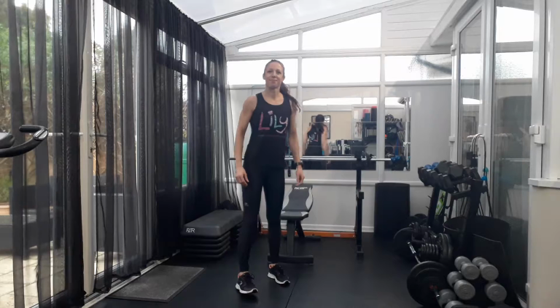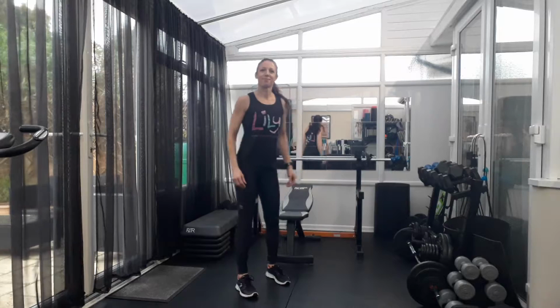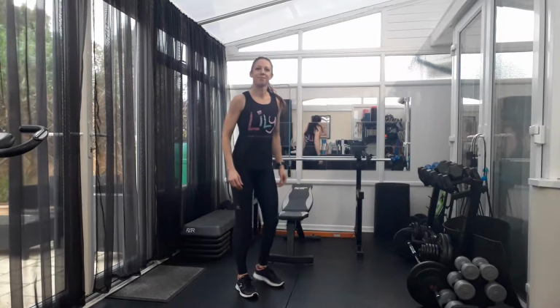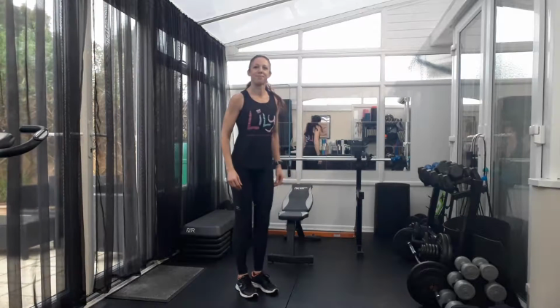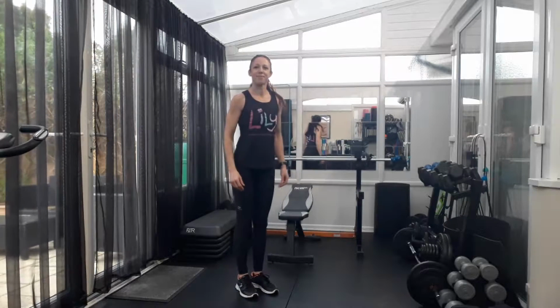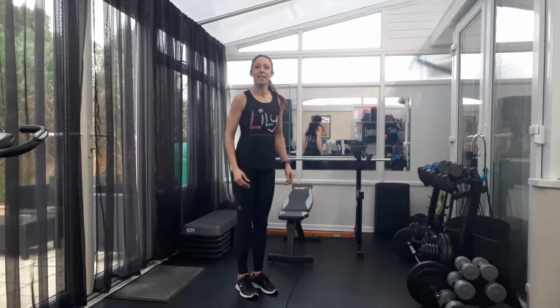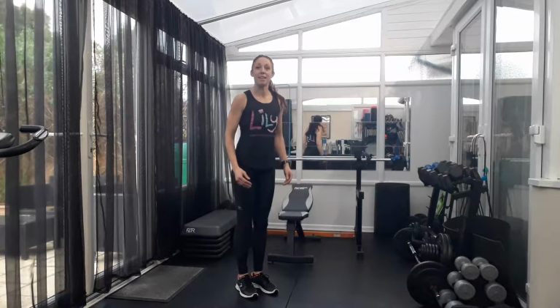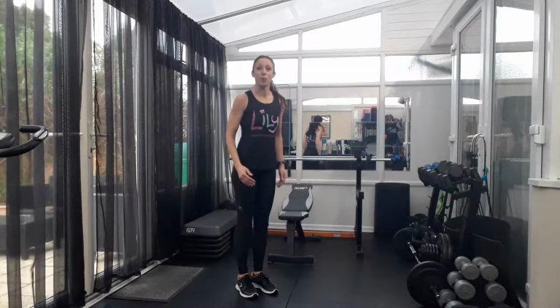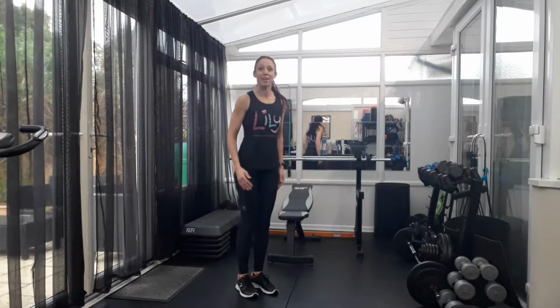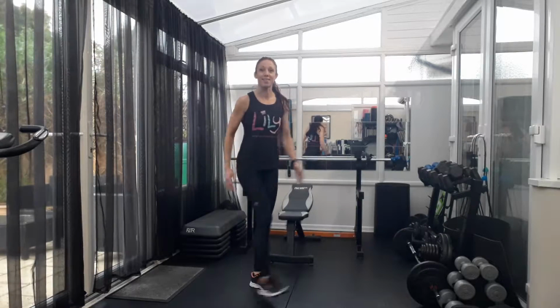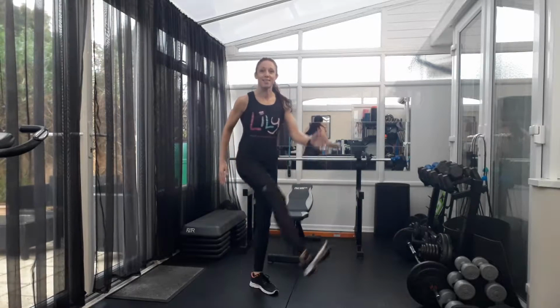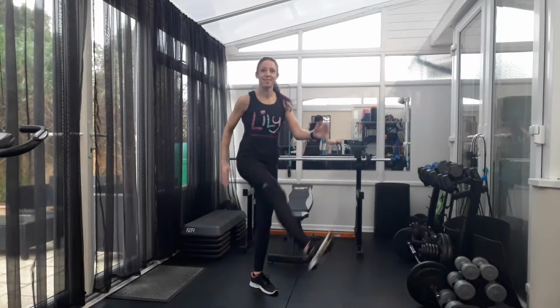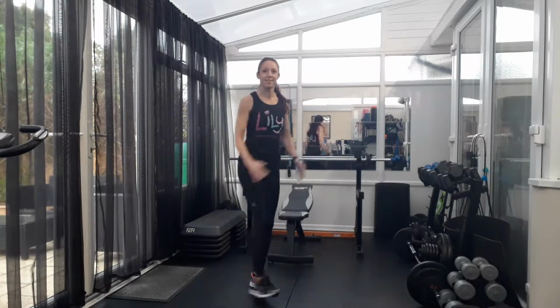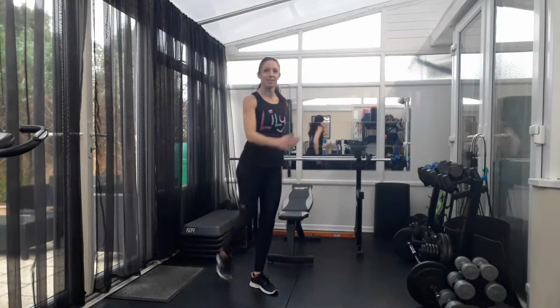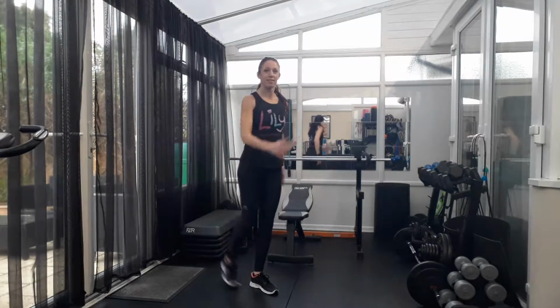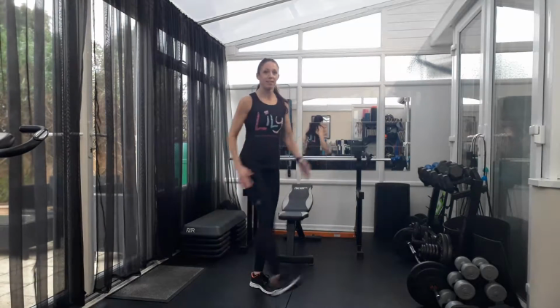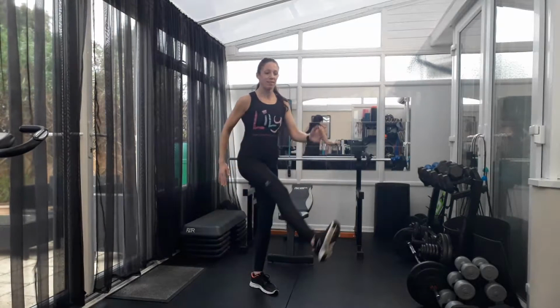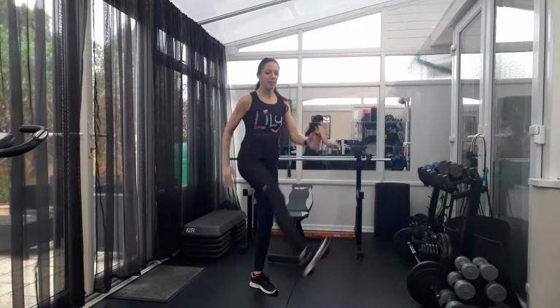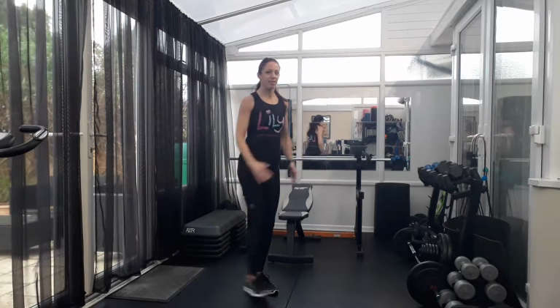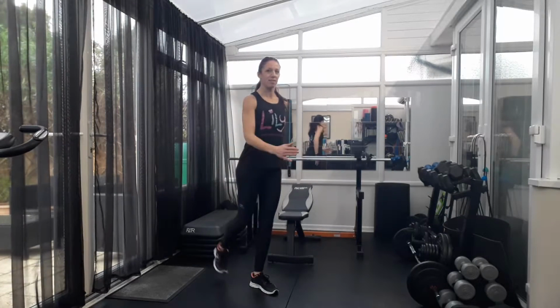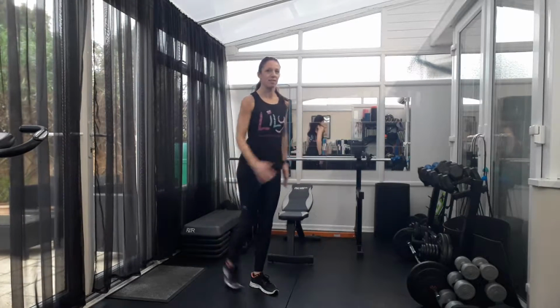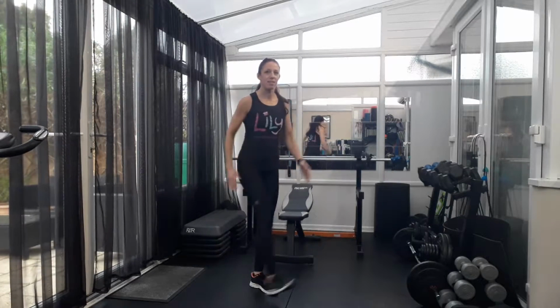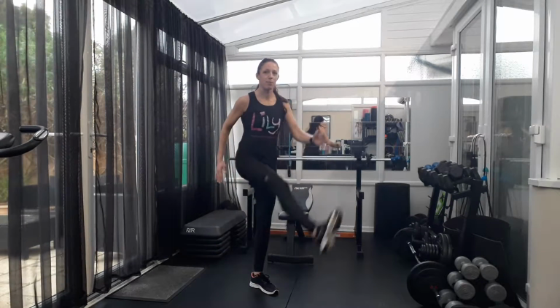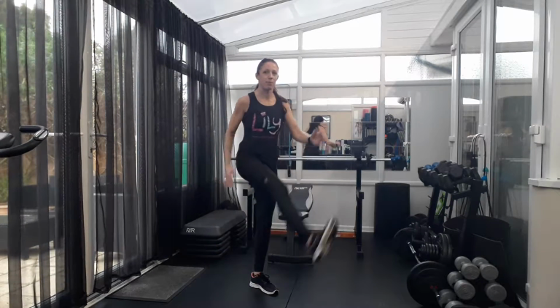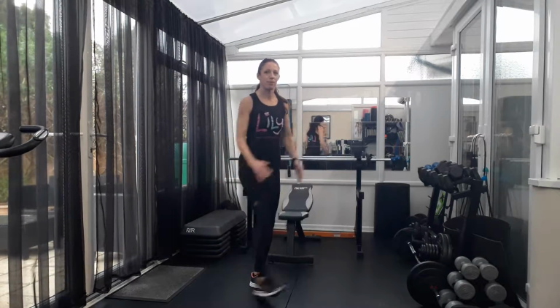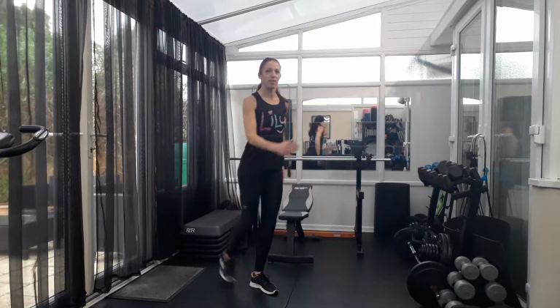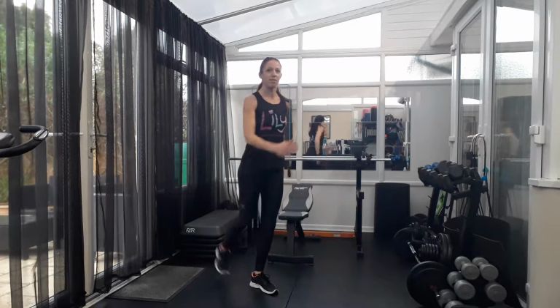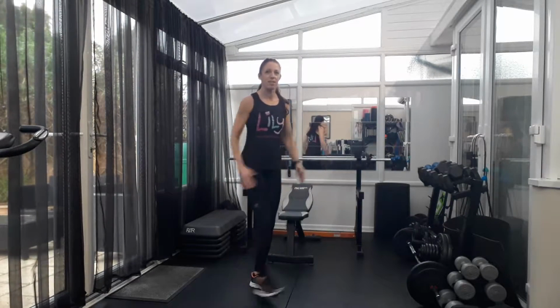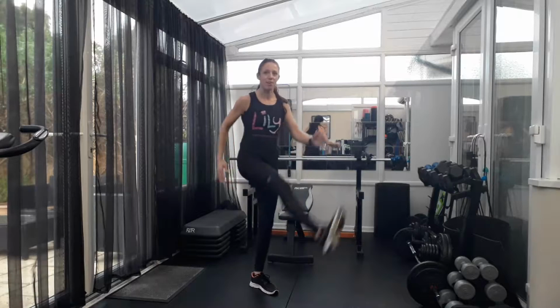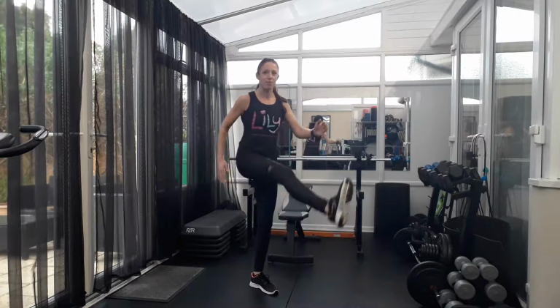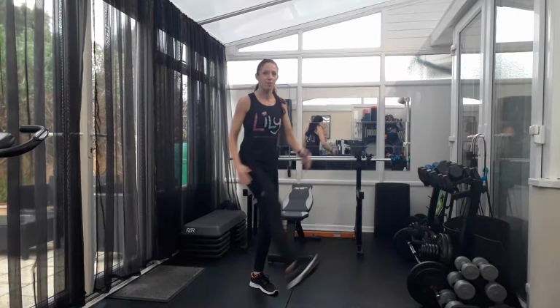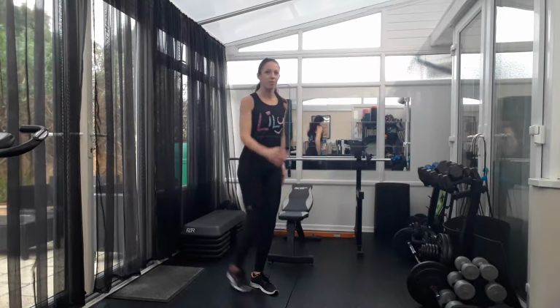Leg swings, starting small and increasing the range of motion.